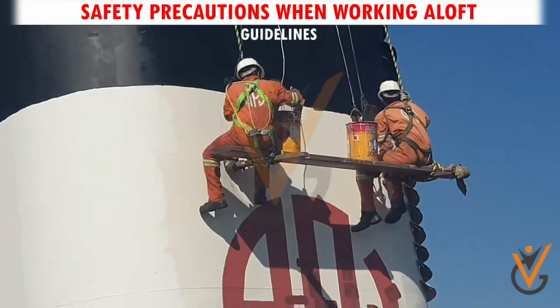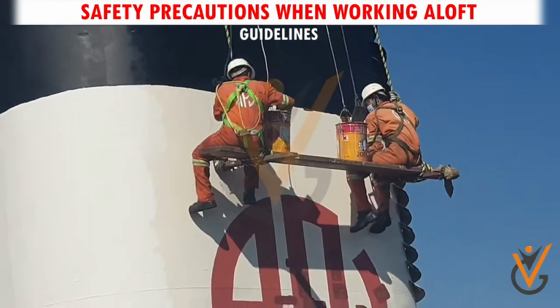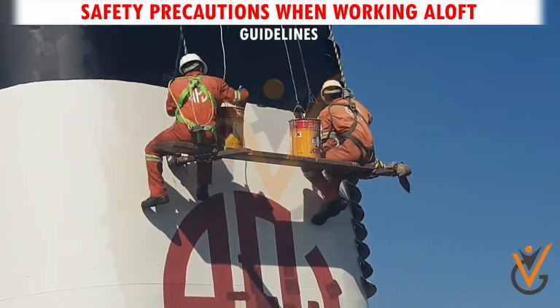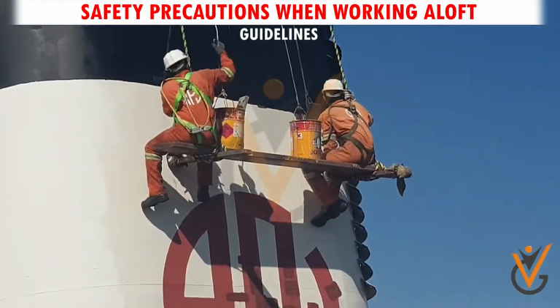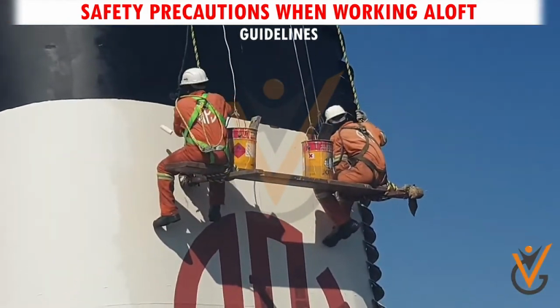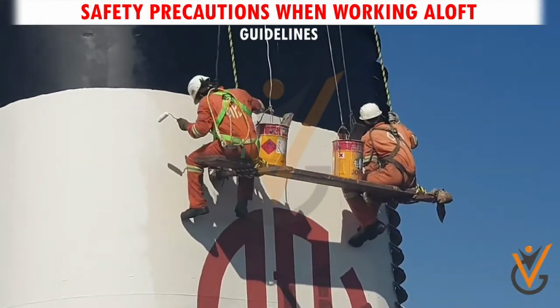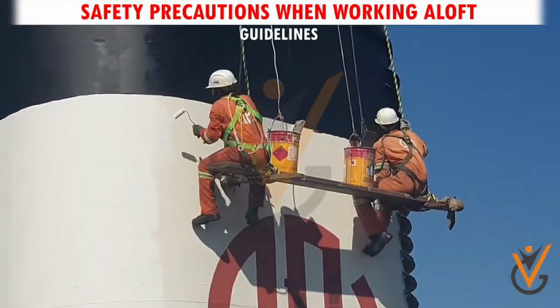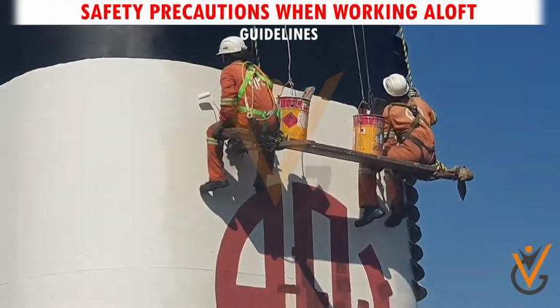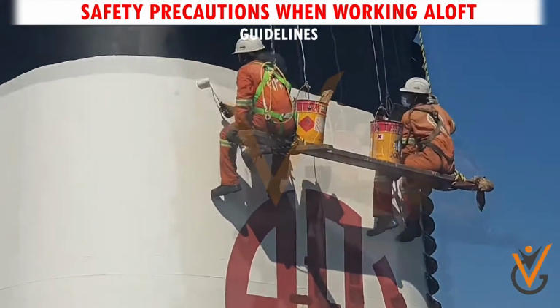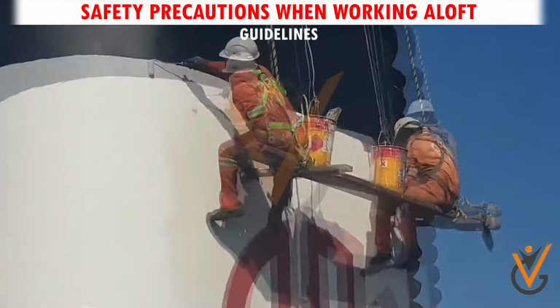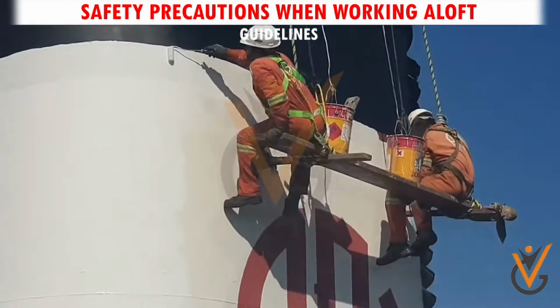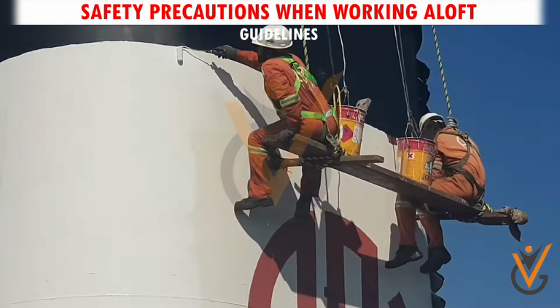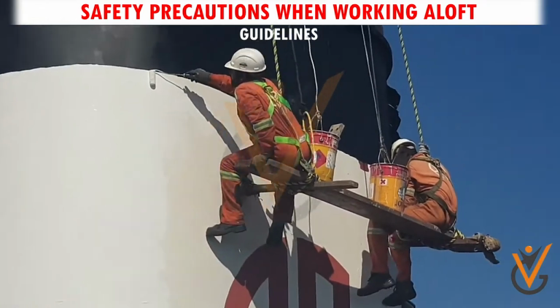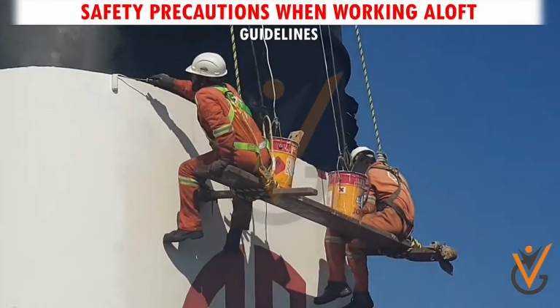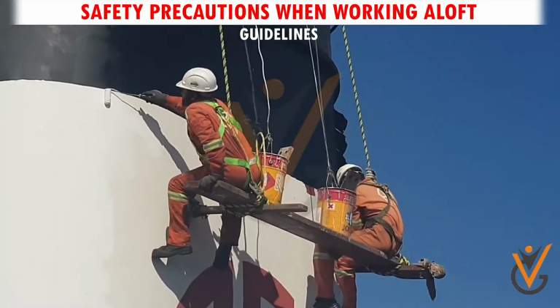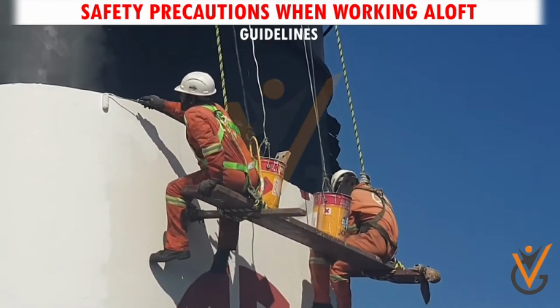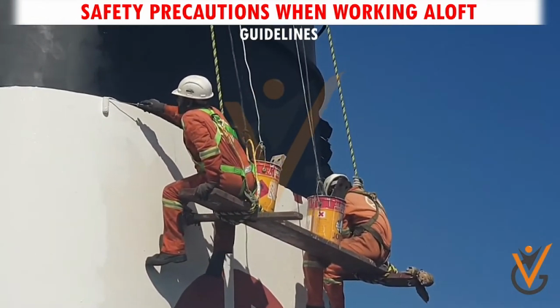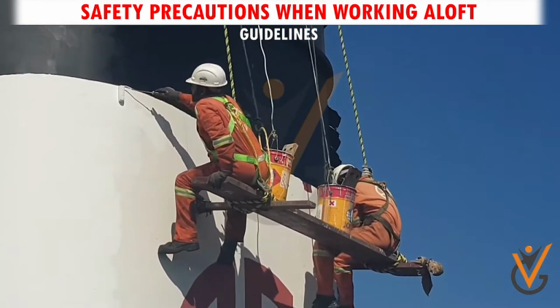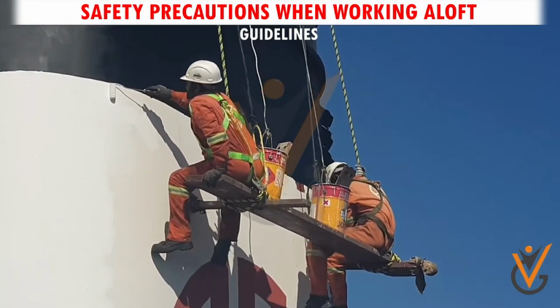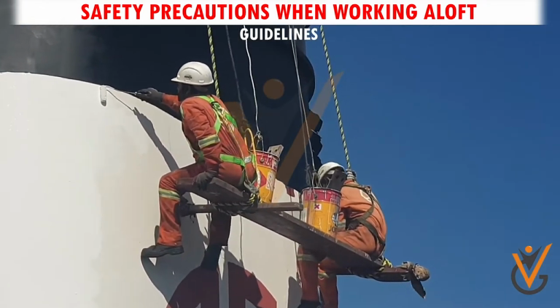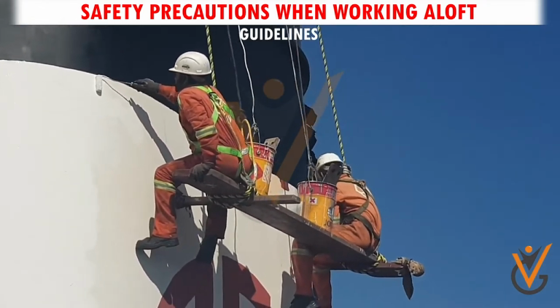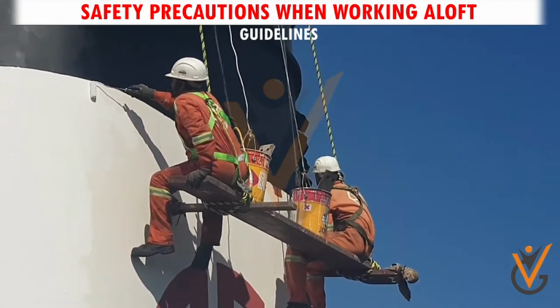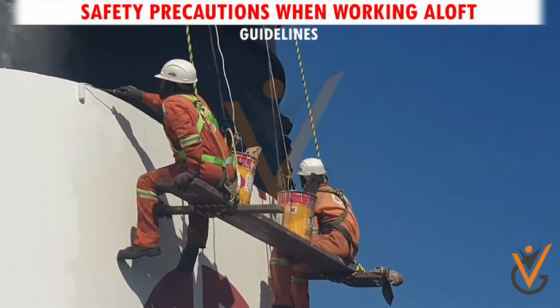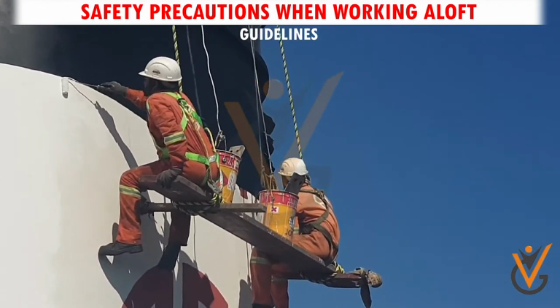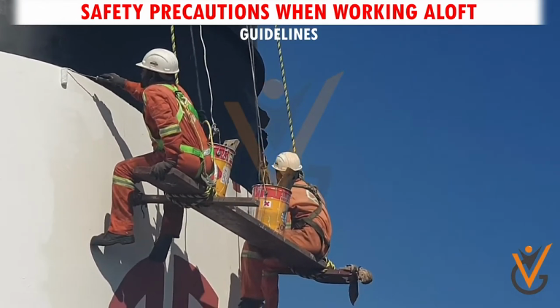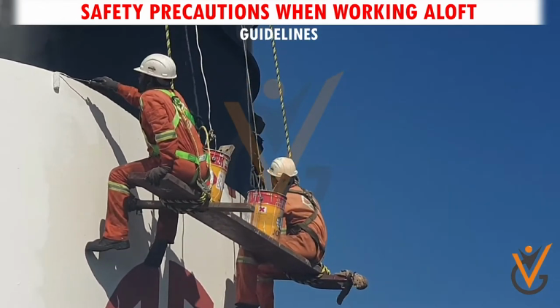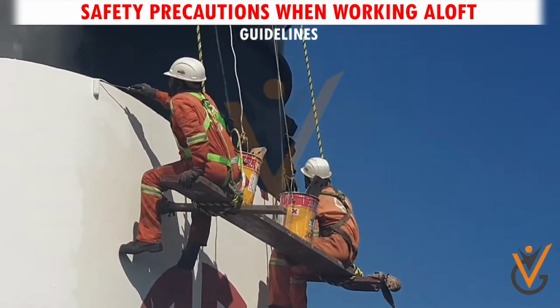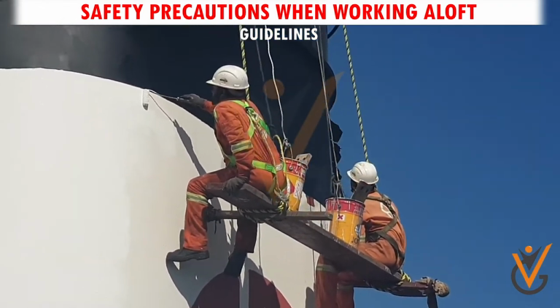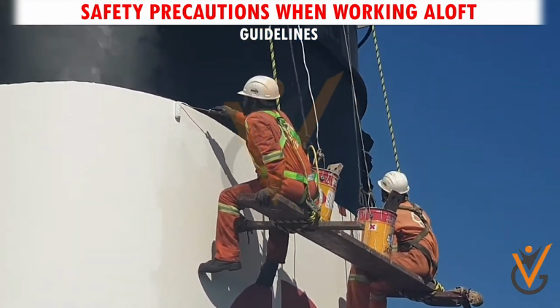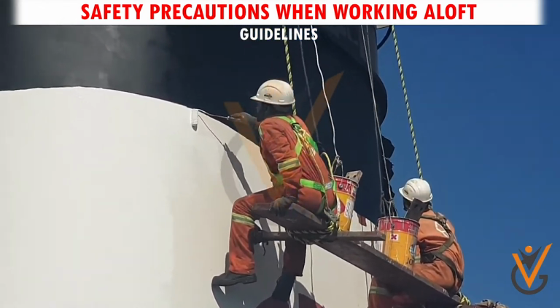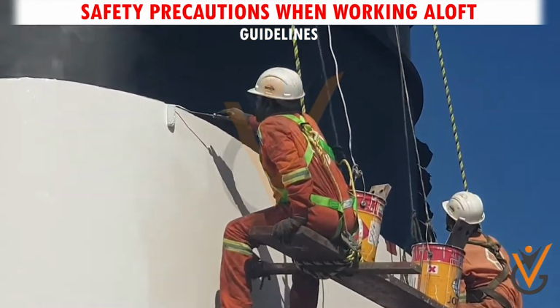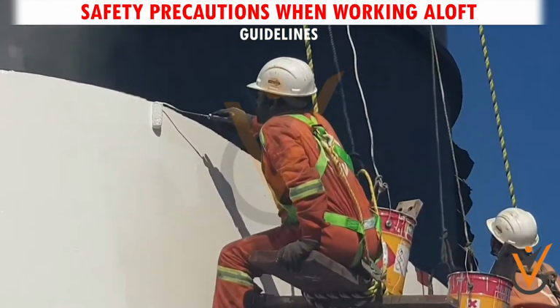Guideline 1. Personnel under training shall not be assigned working aloft related jobs.